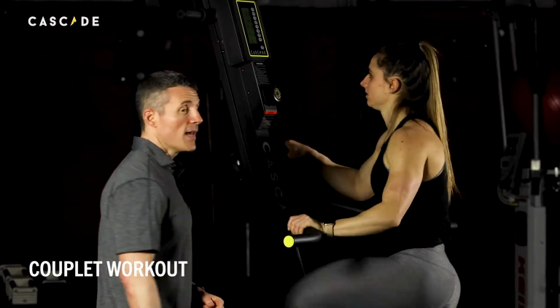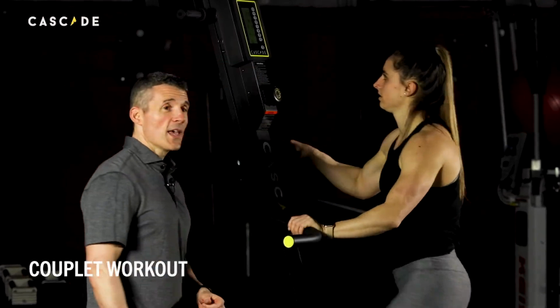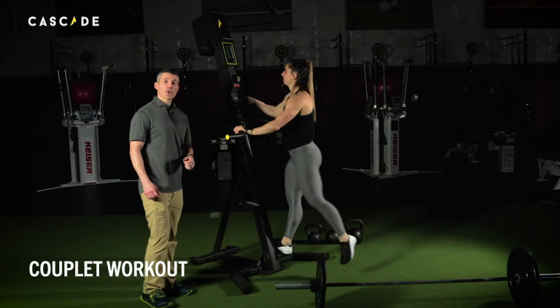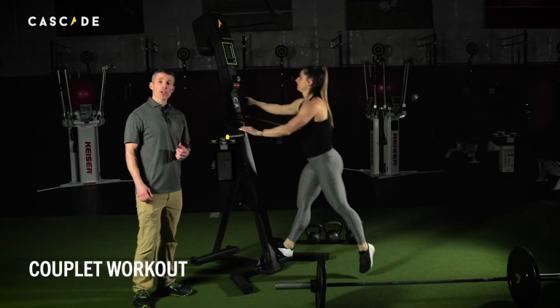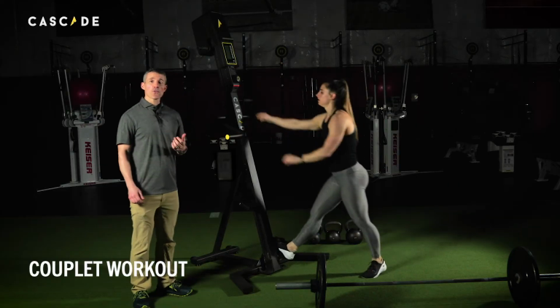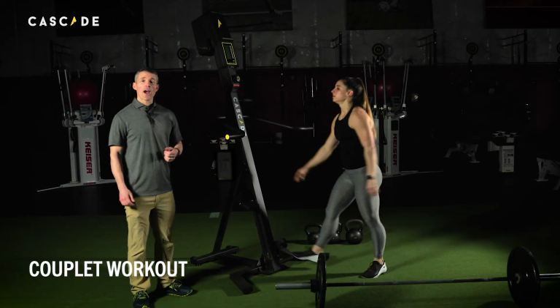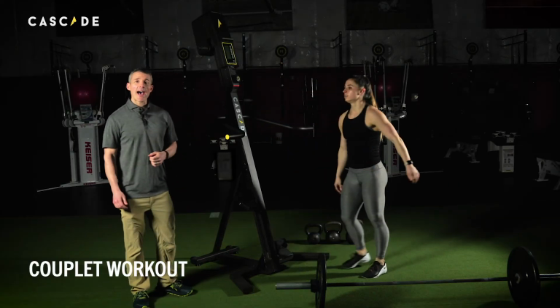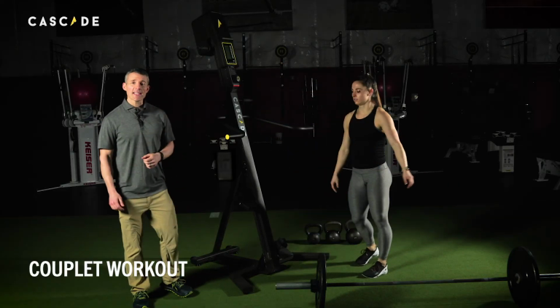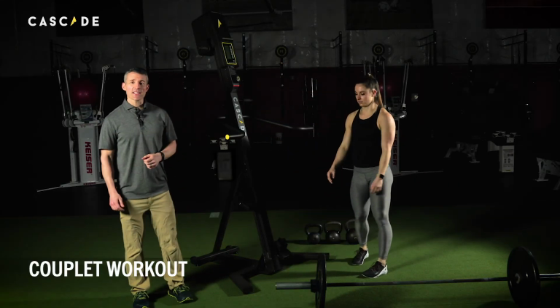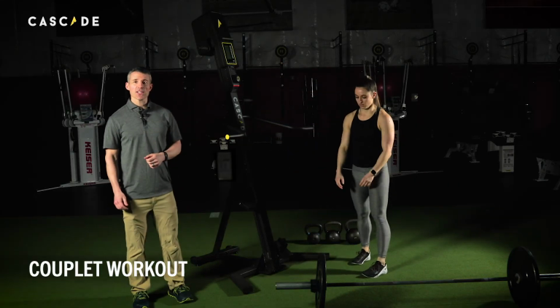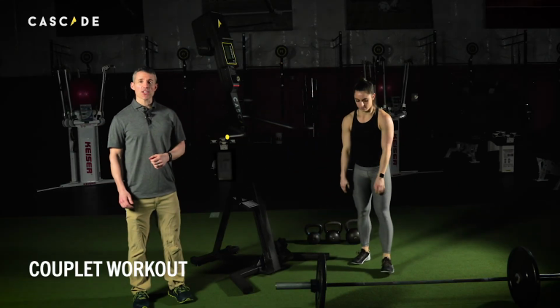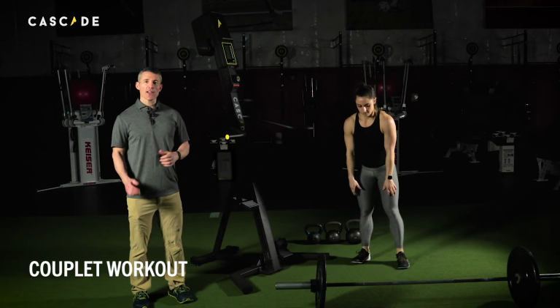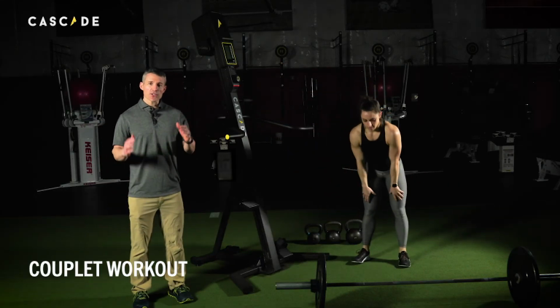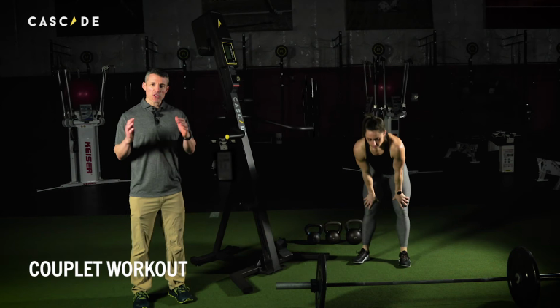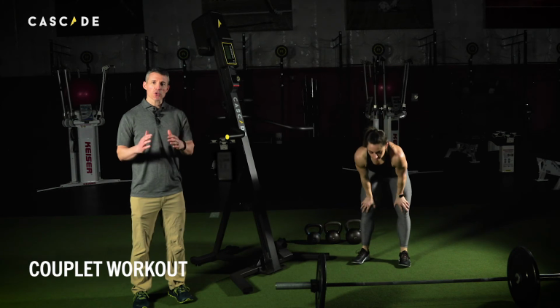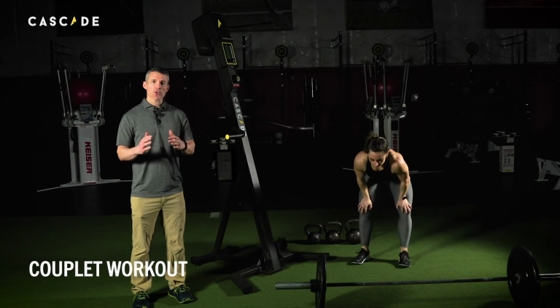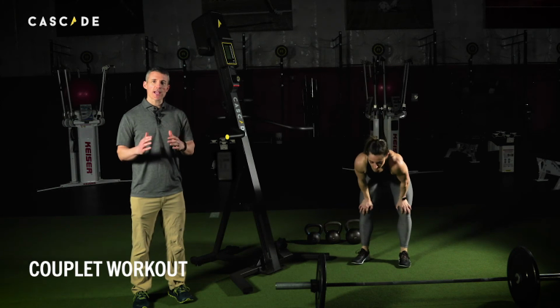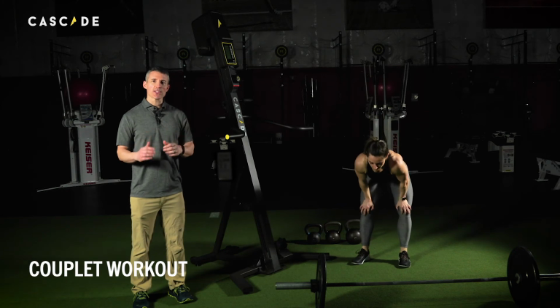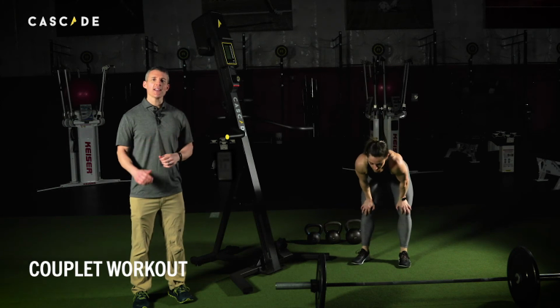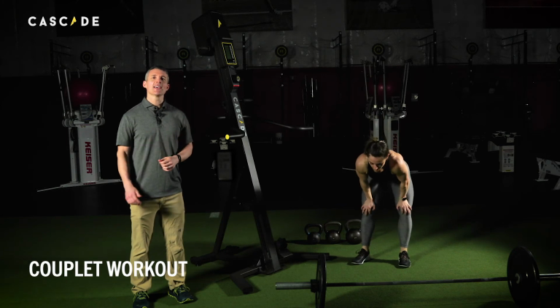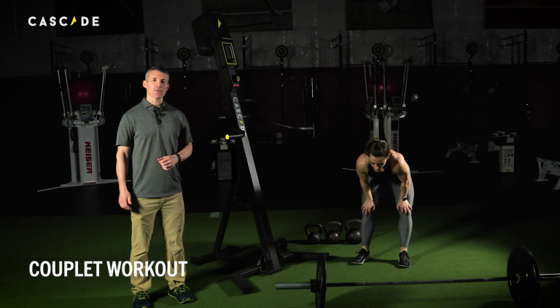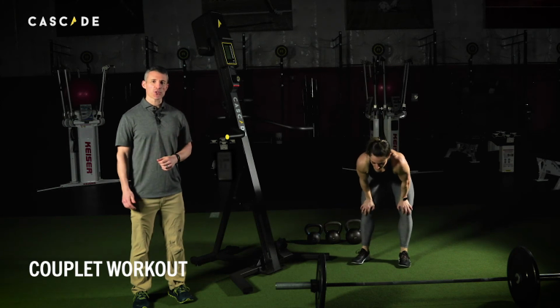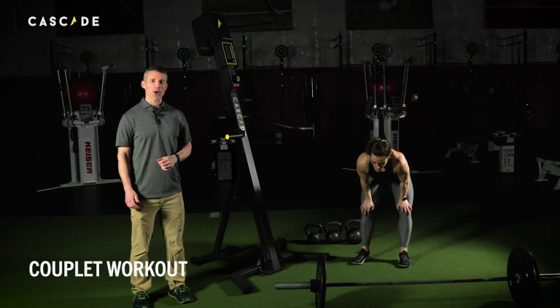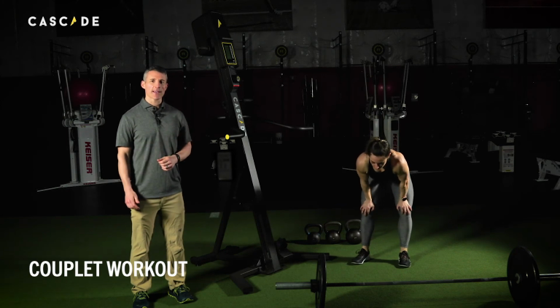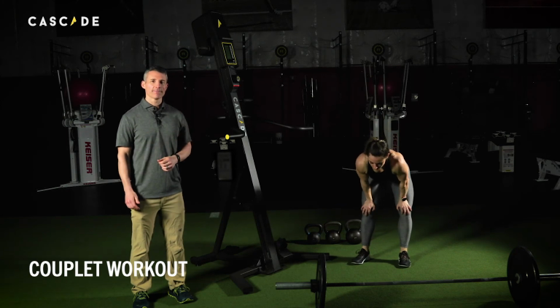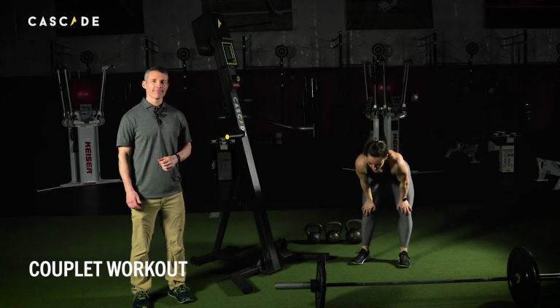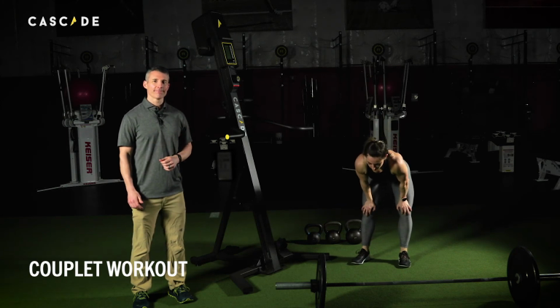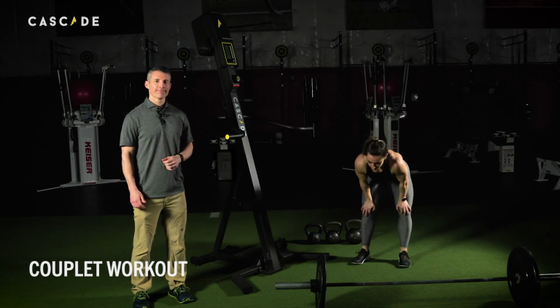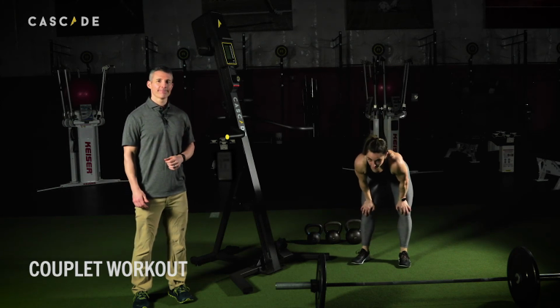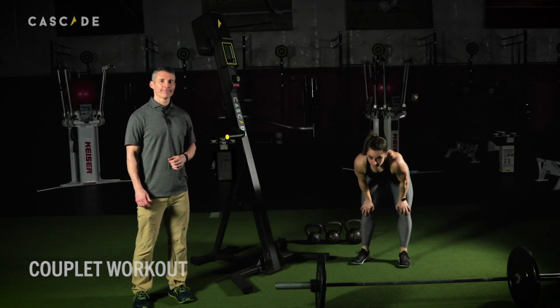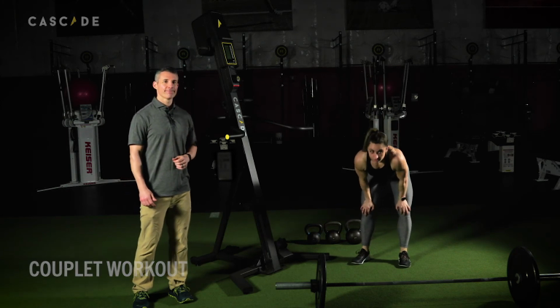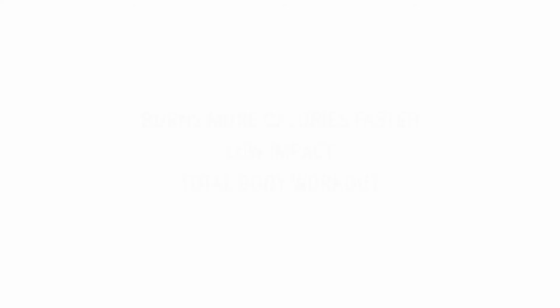If you're looking for a high intensity challenge with a short duration, give this a try. Bye.